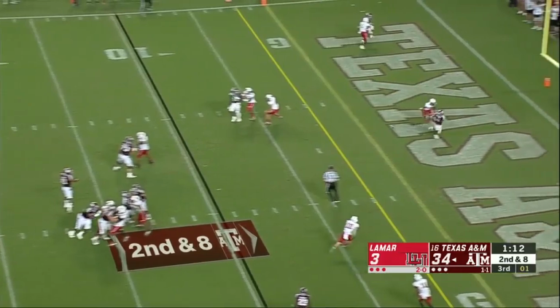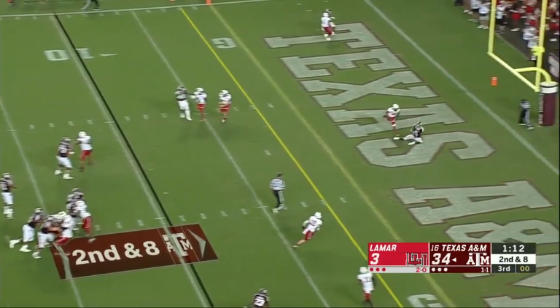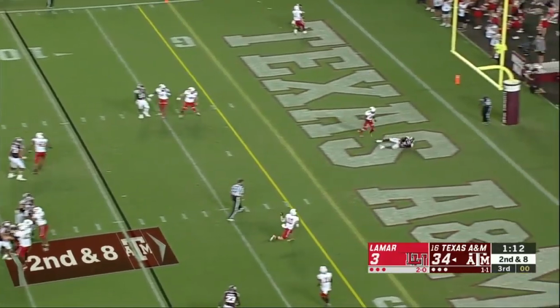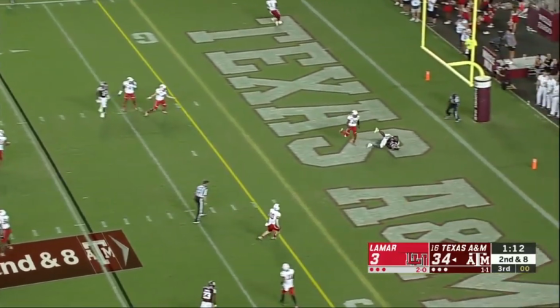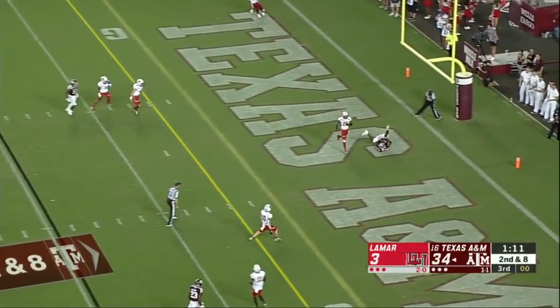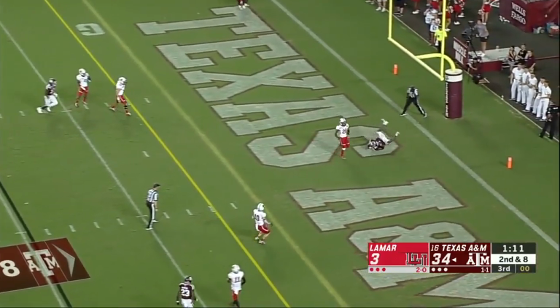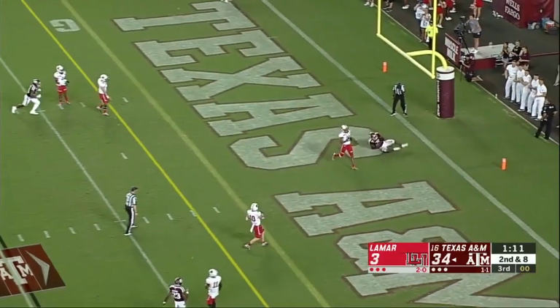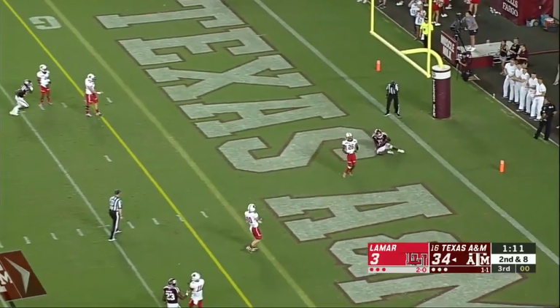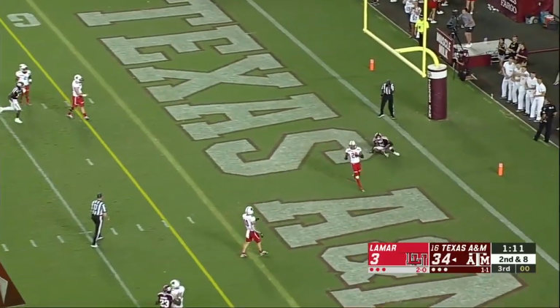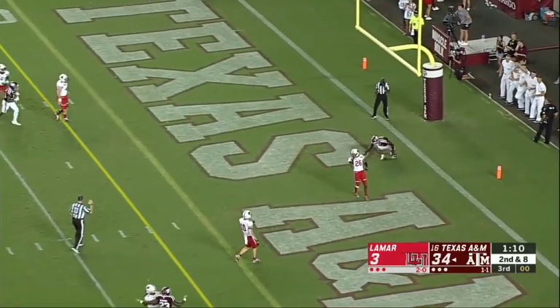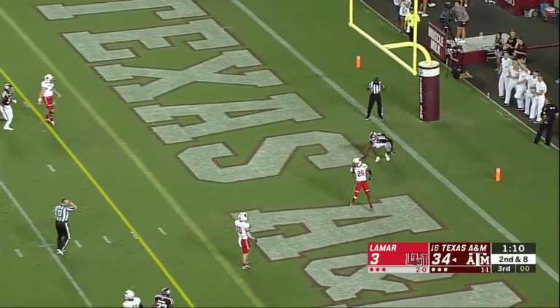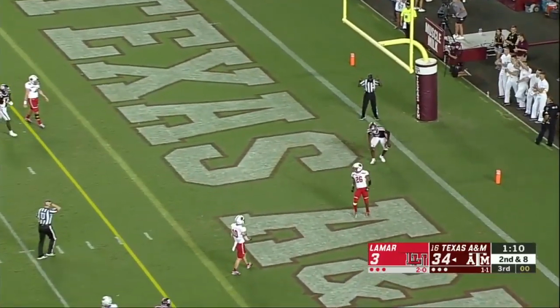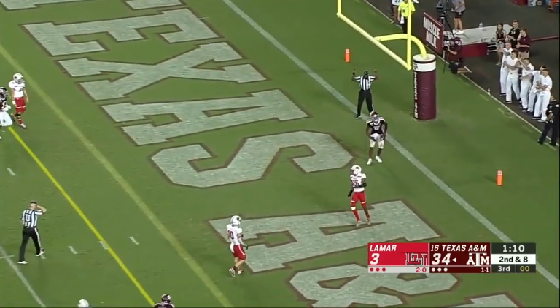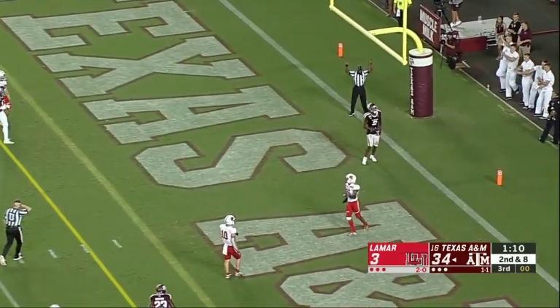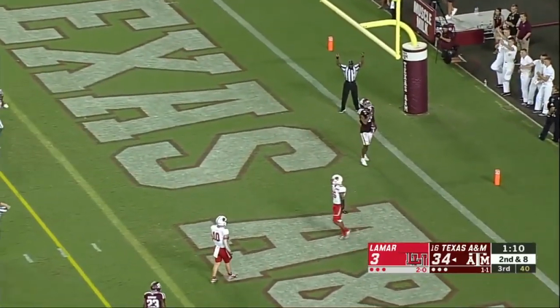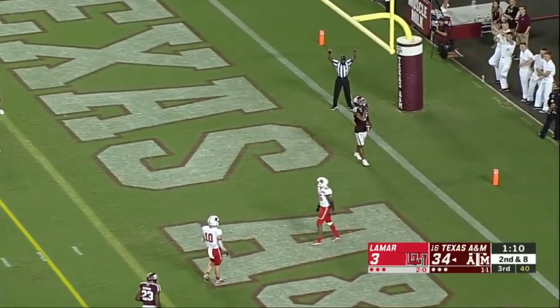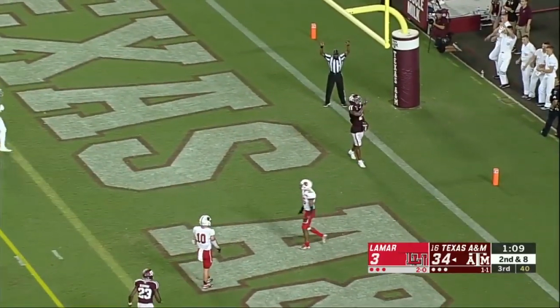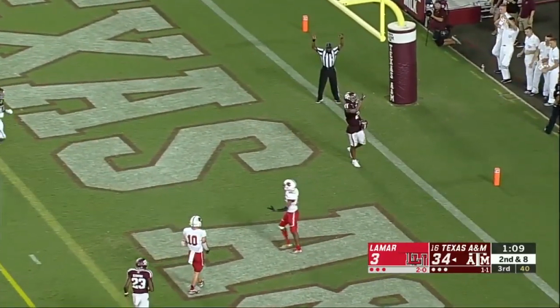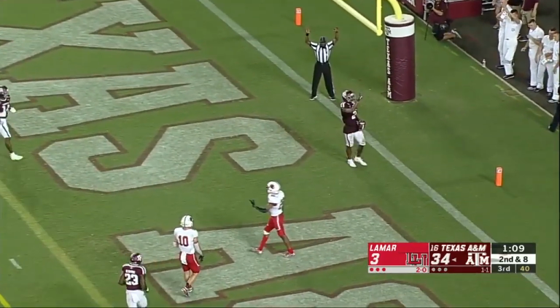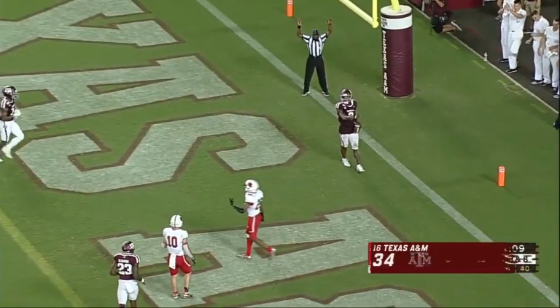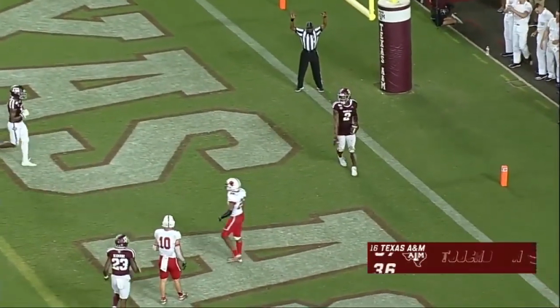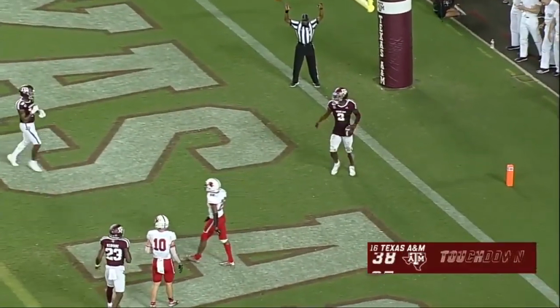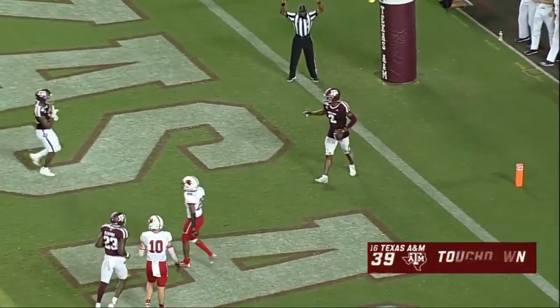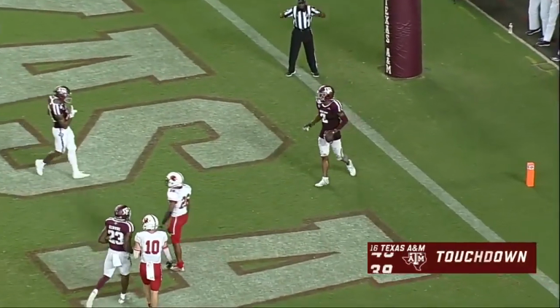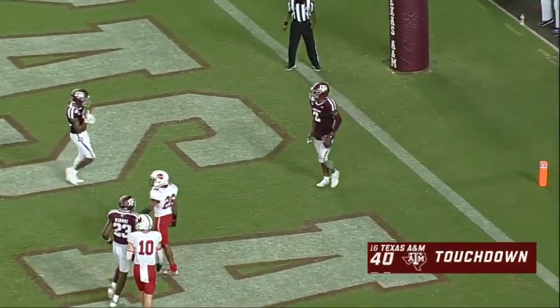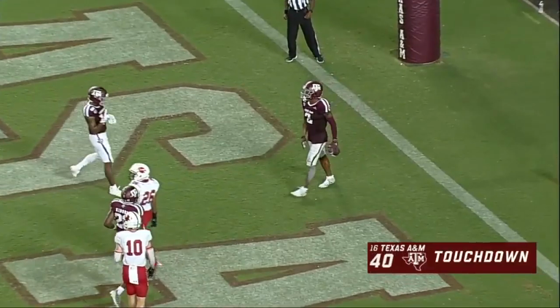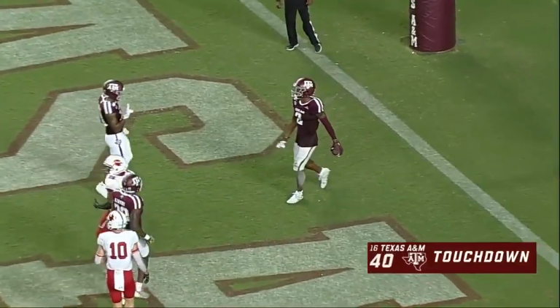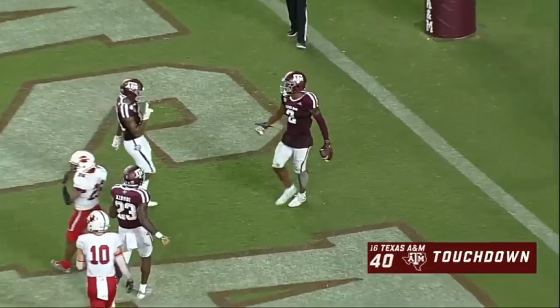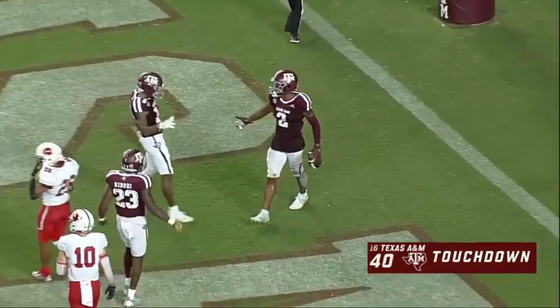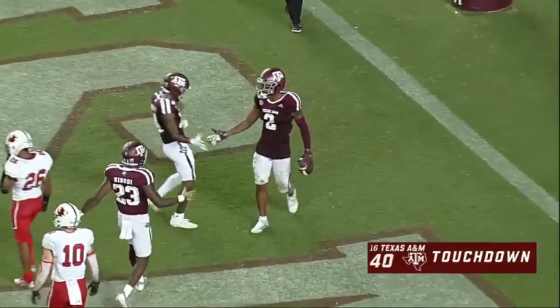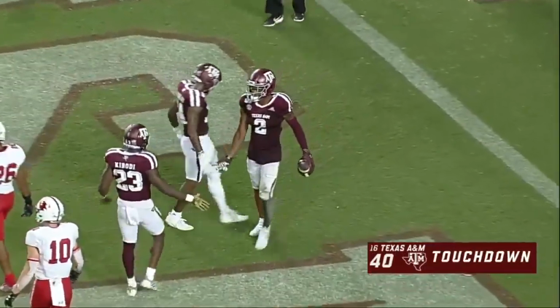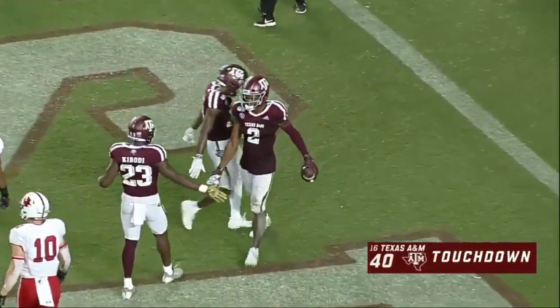Mond — wide open — Osman hangs on to that one. Touchdown, Texas A&M!